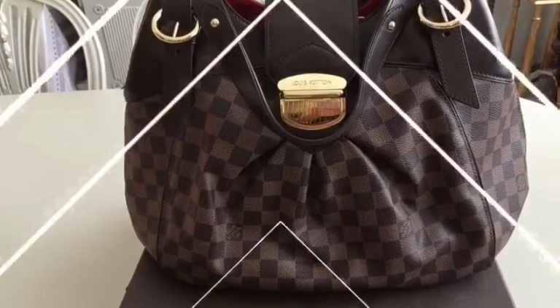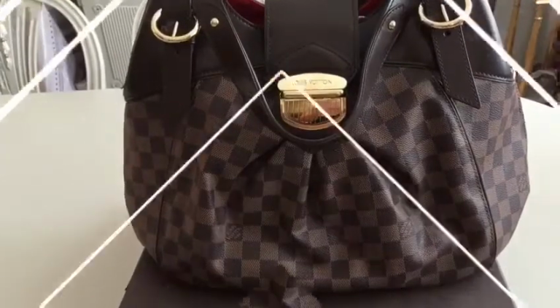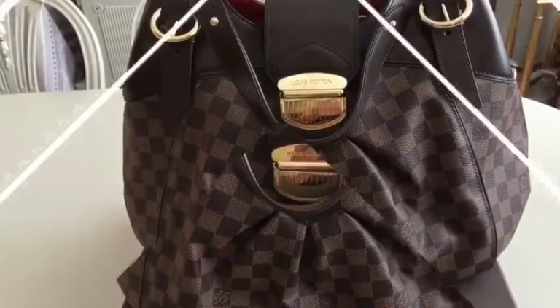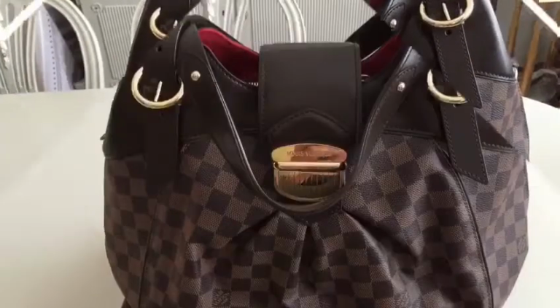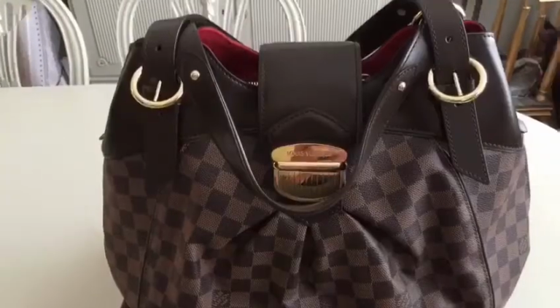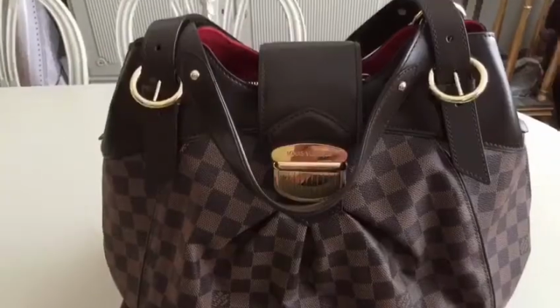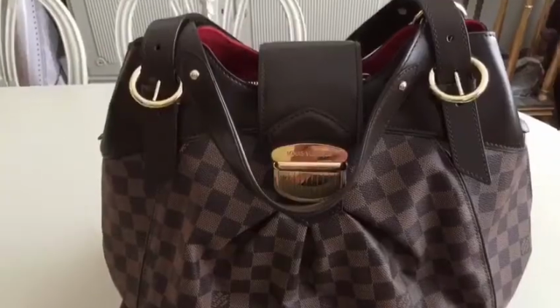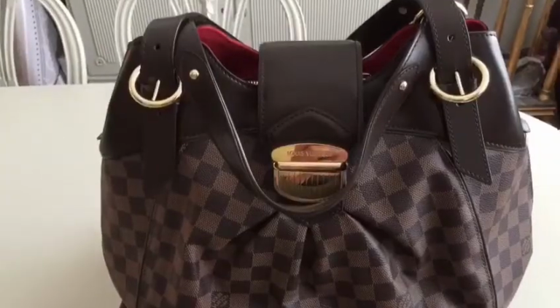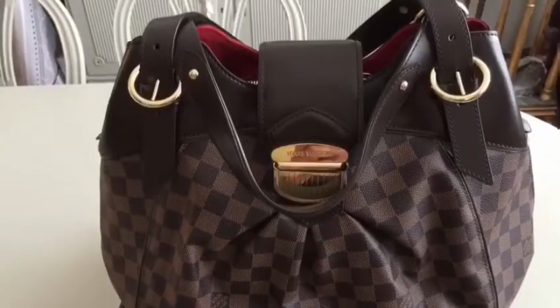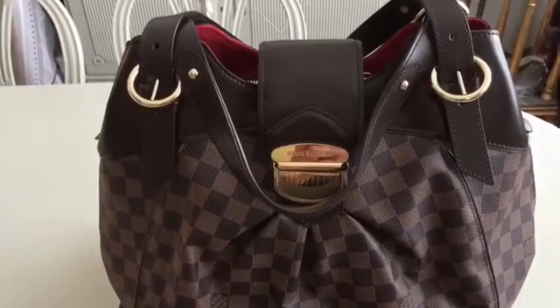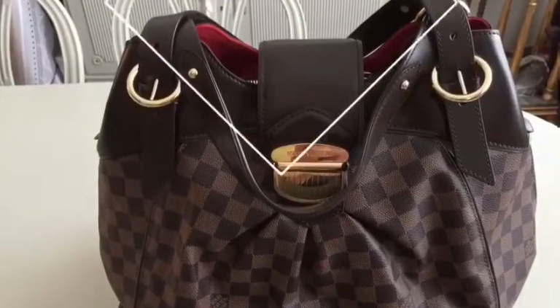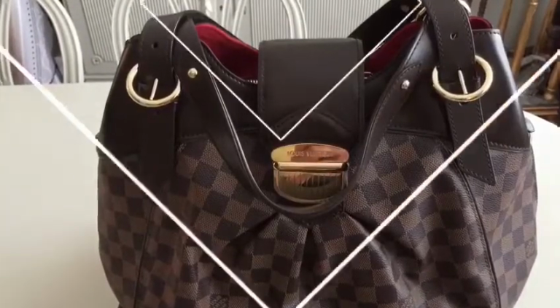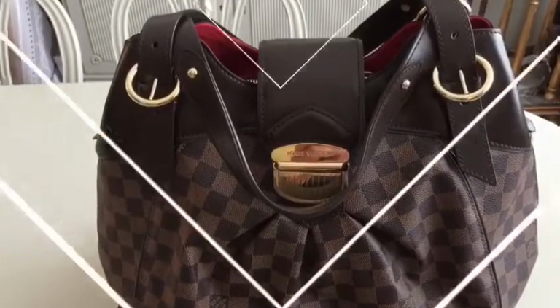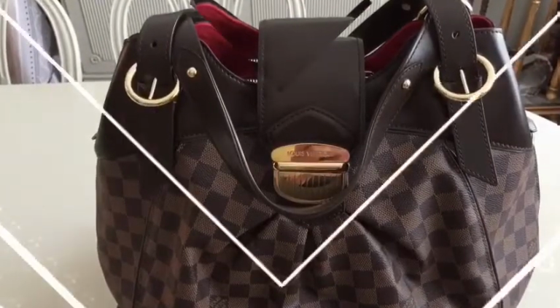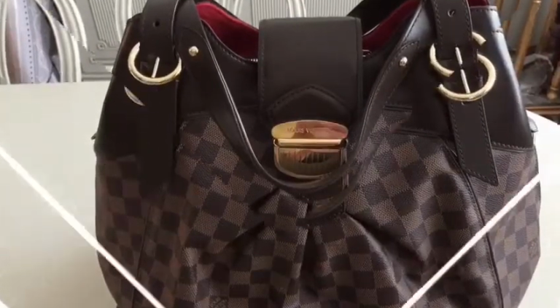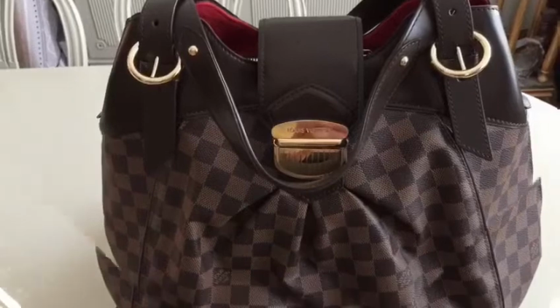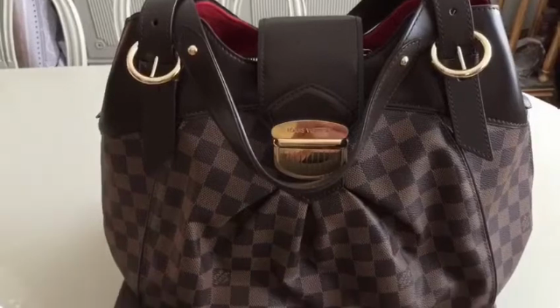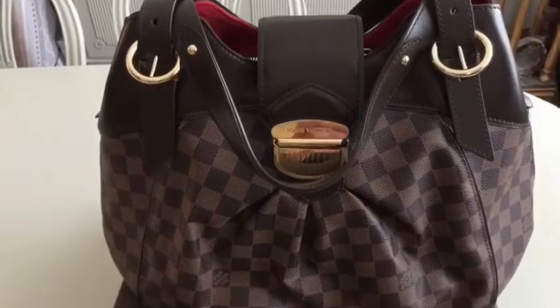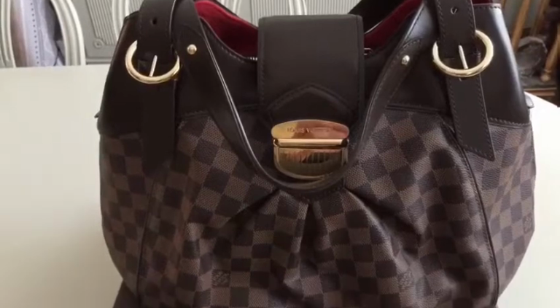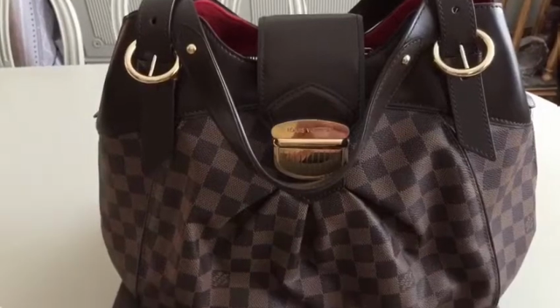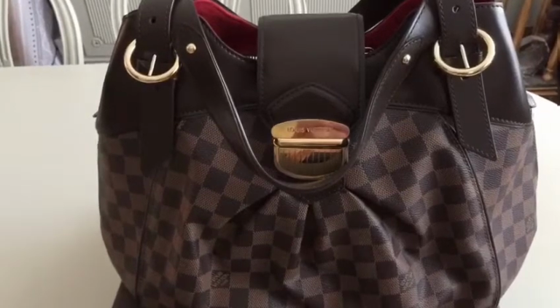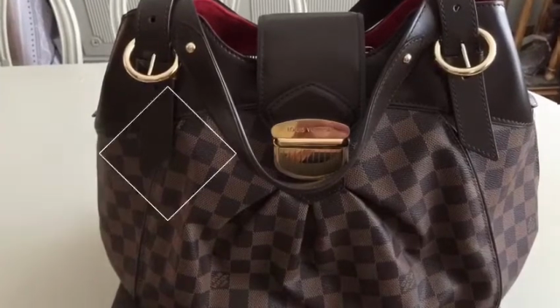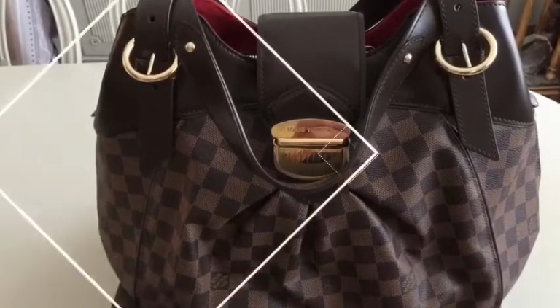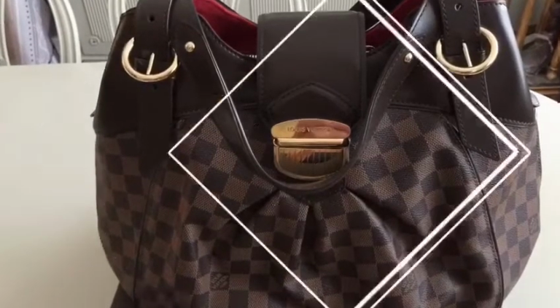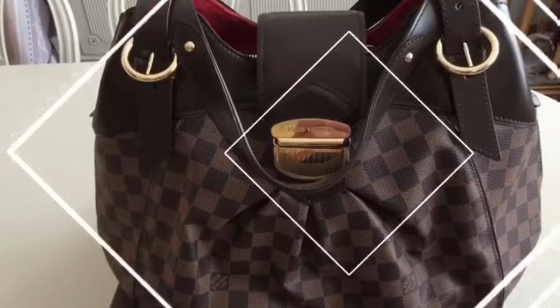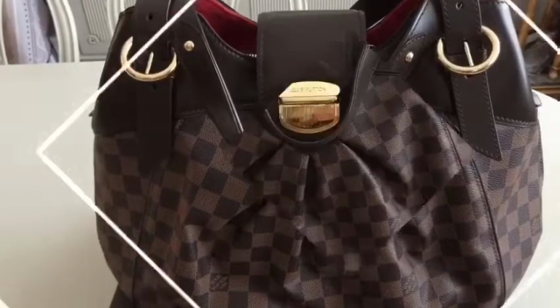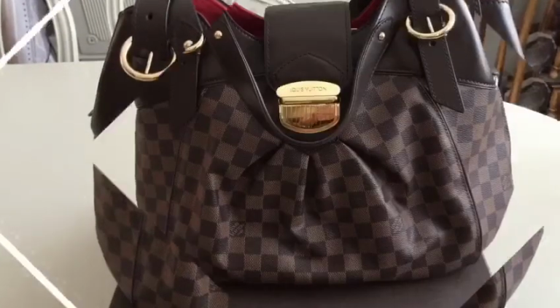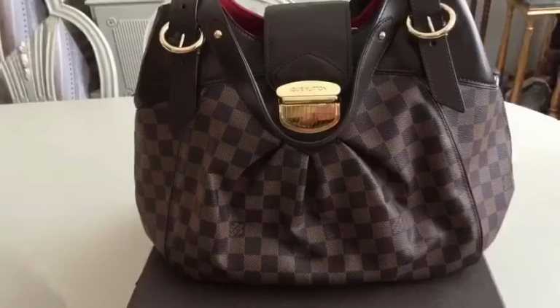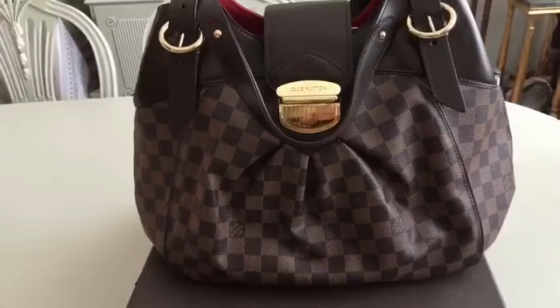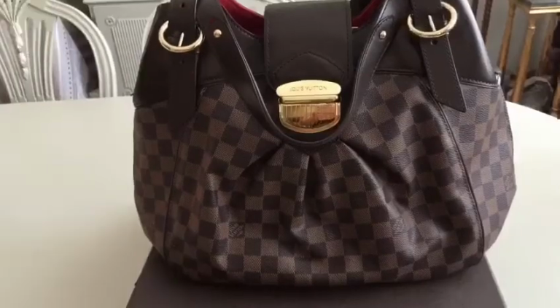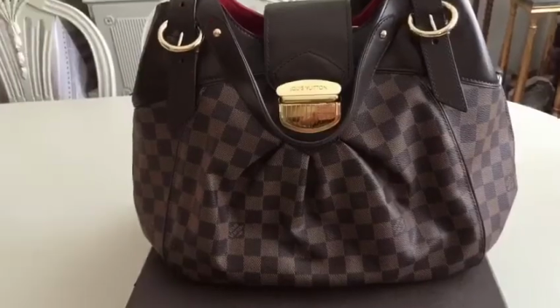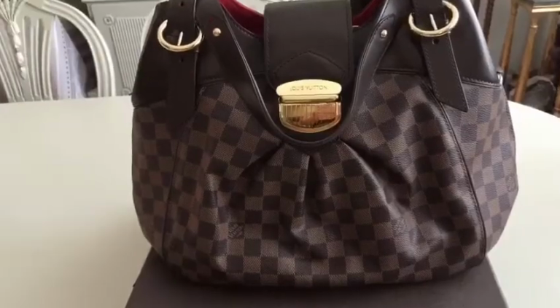You can use this bag for travel, work, meetings, and doing errands when you need to carry more things.